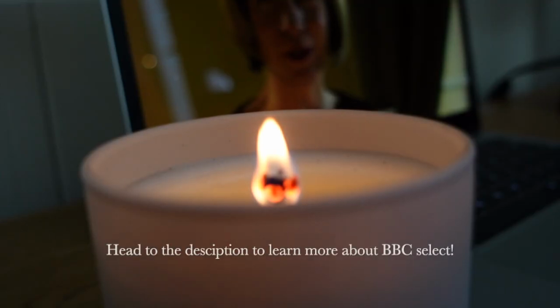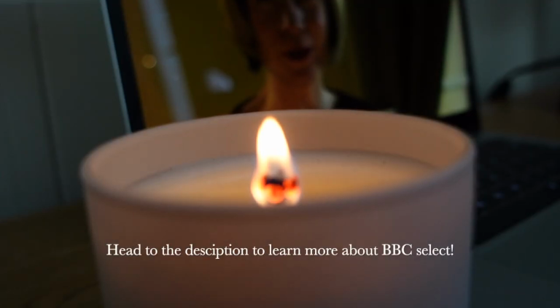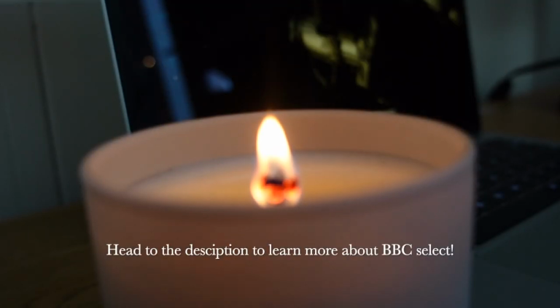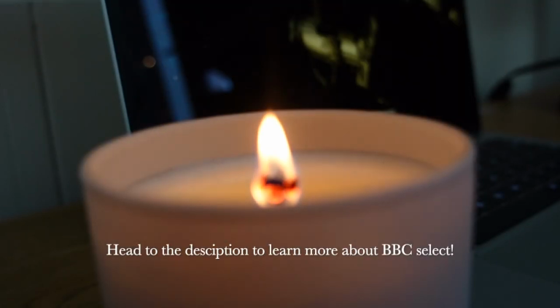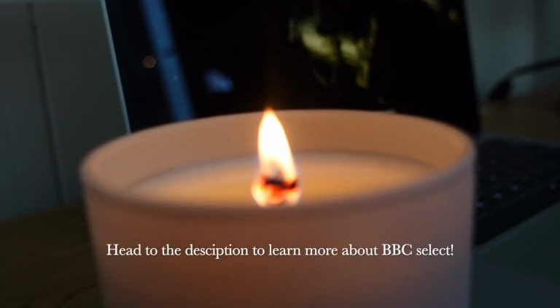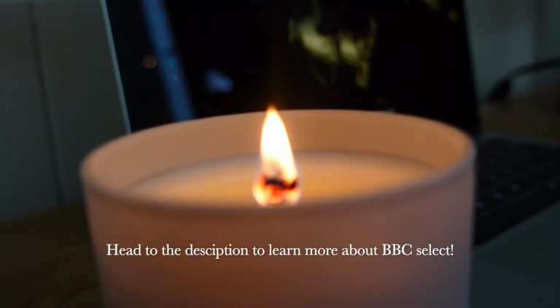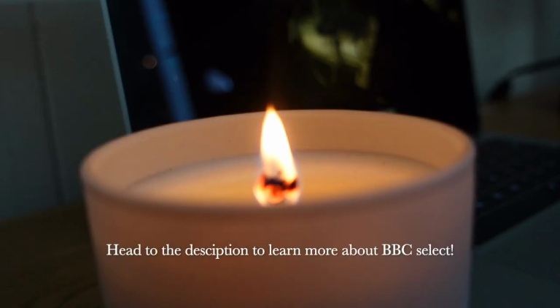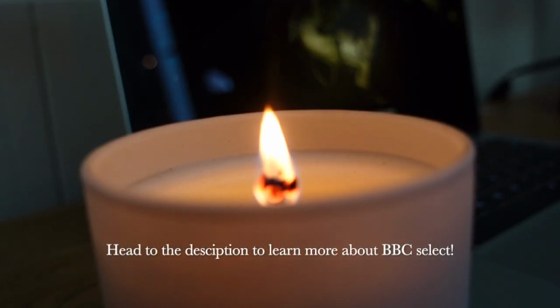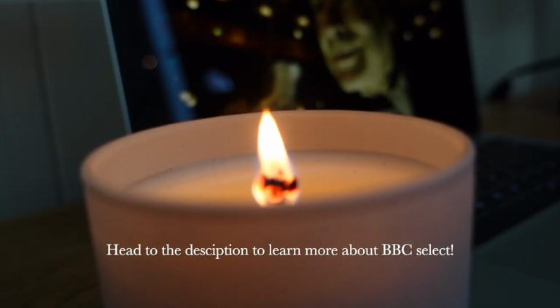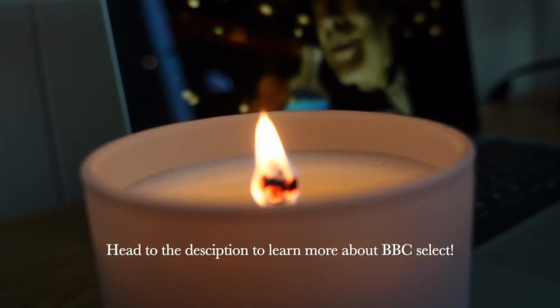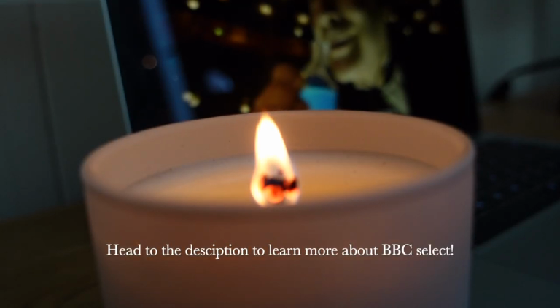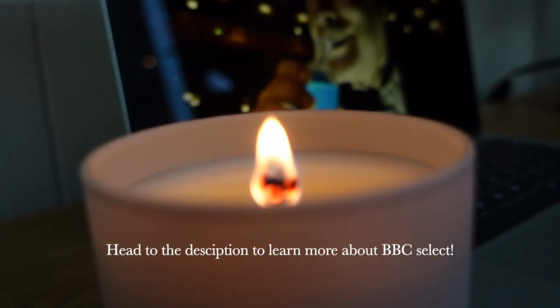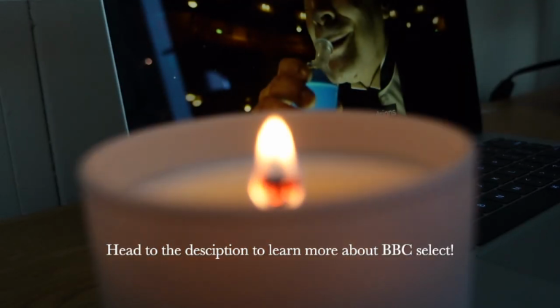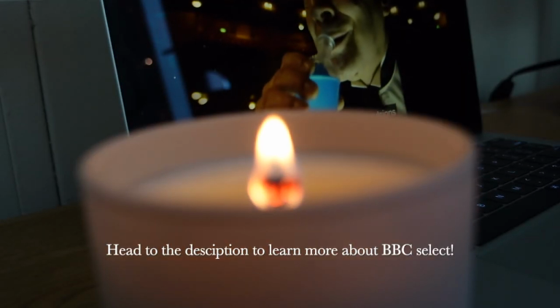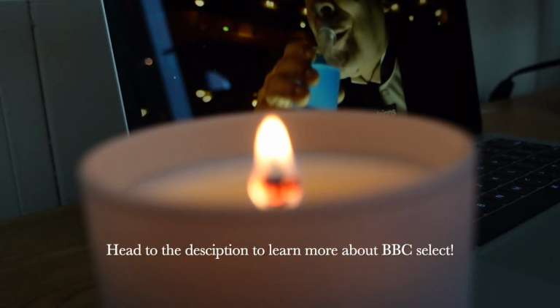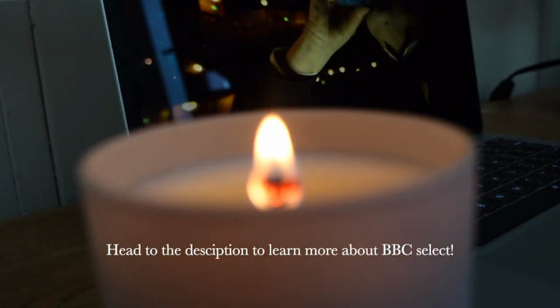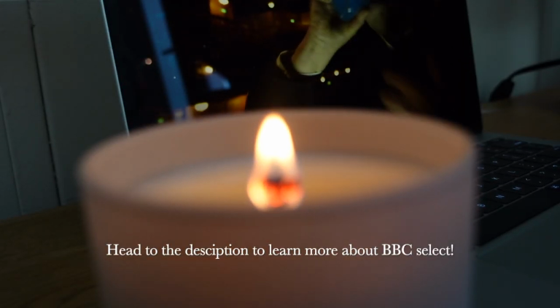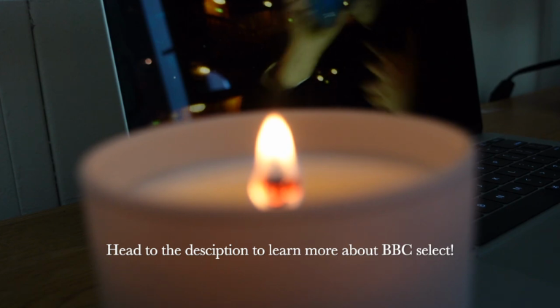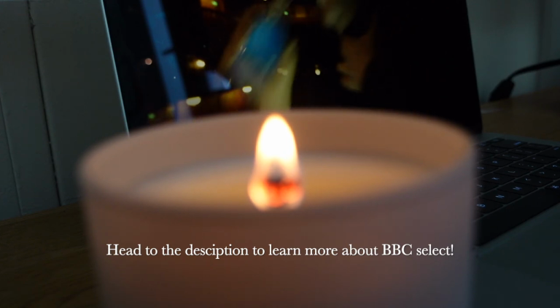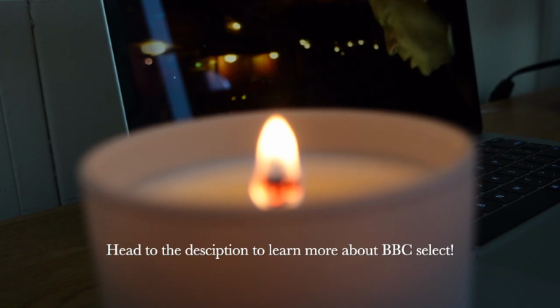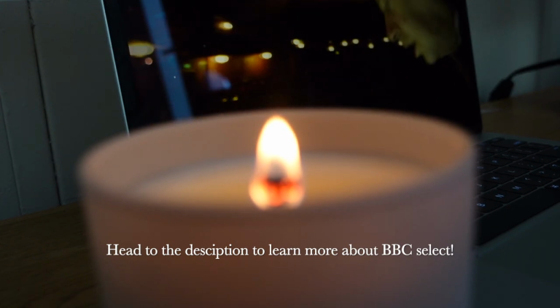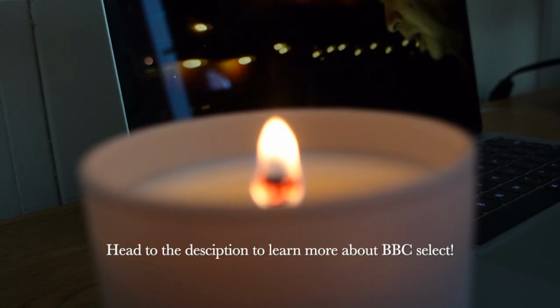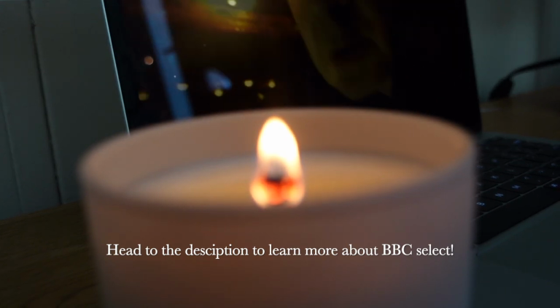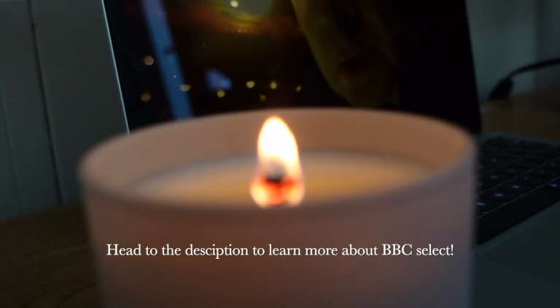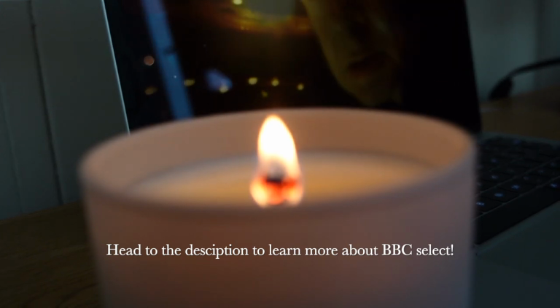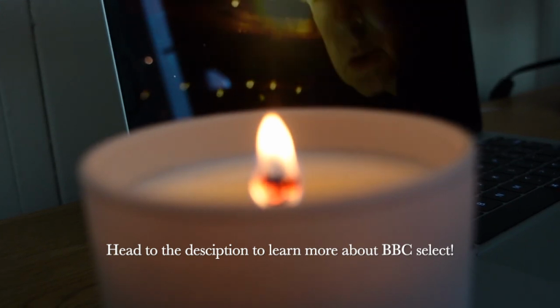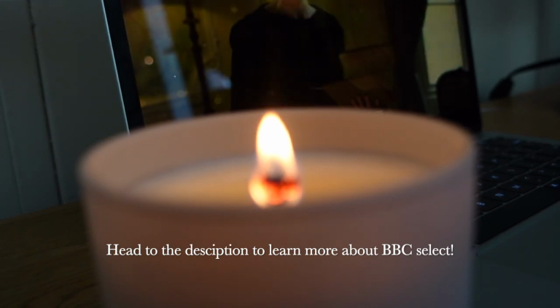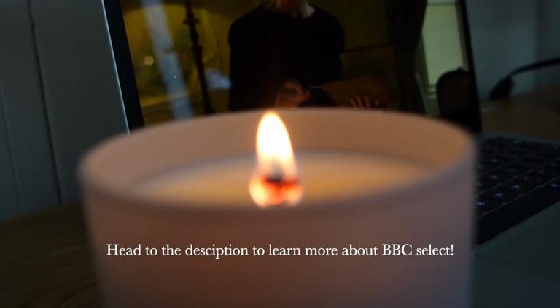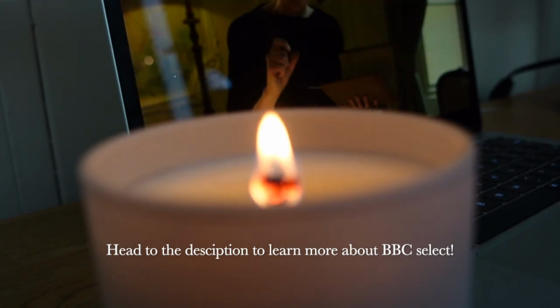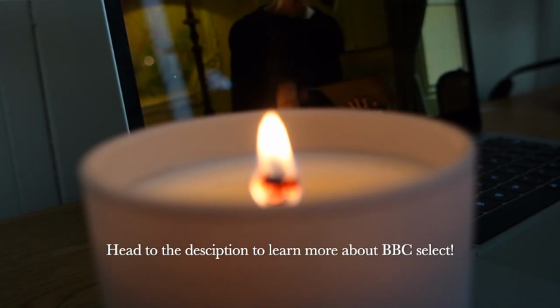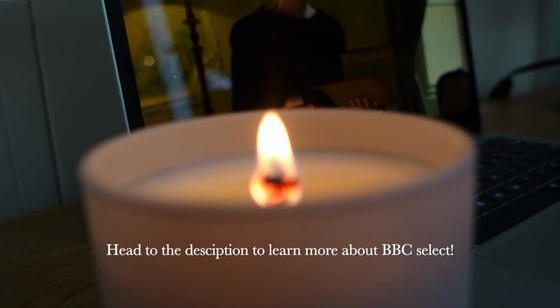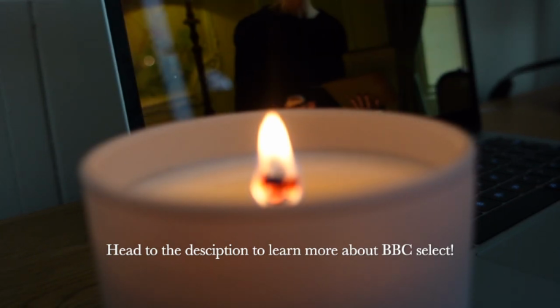I really enjoyed having access to BBC Select's documentaries and I will definitely continue watching.